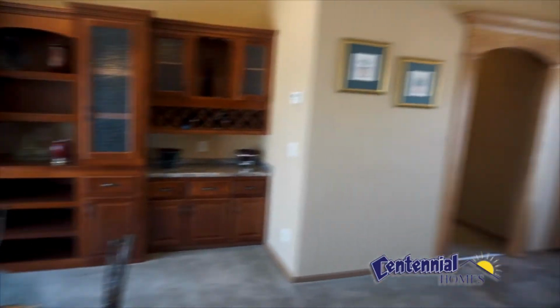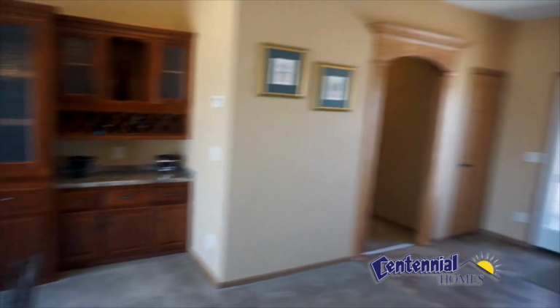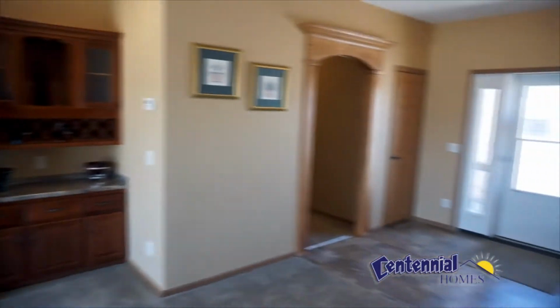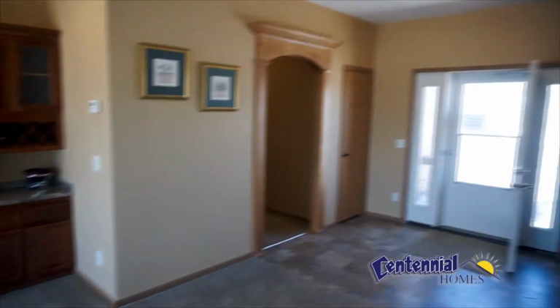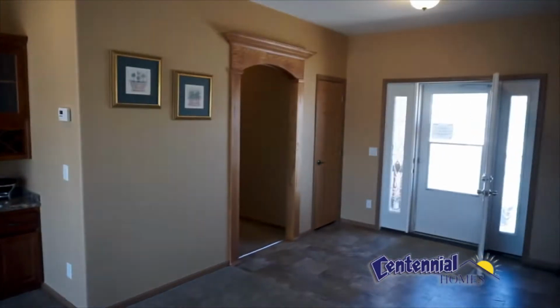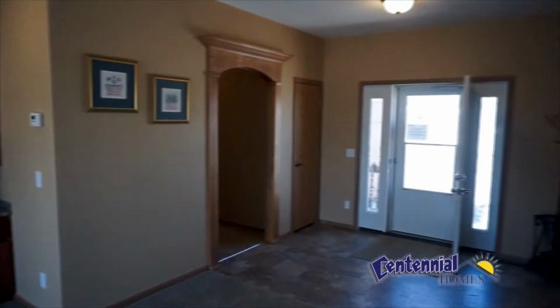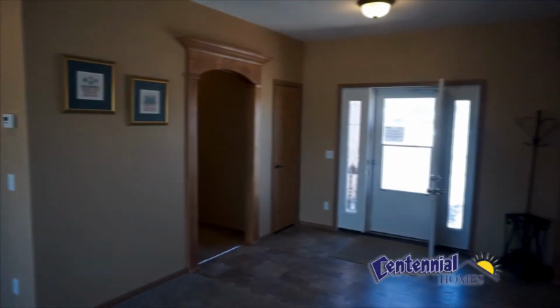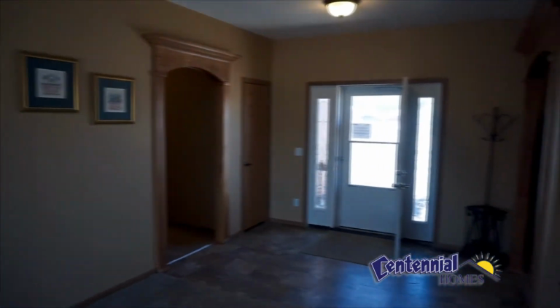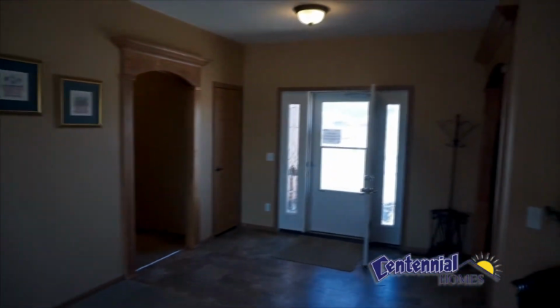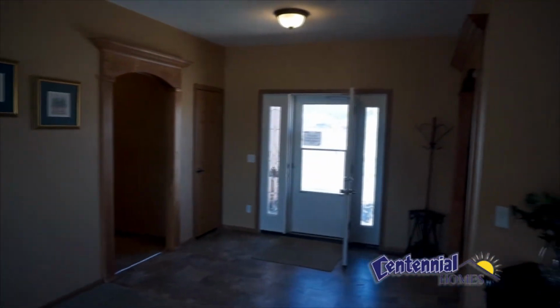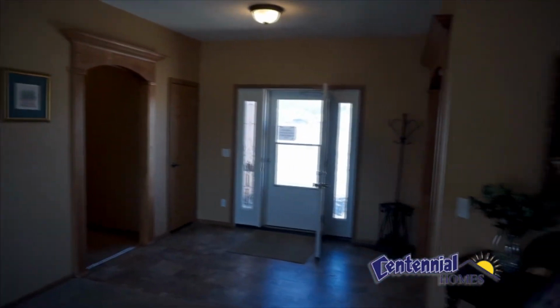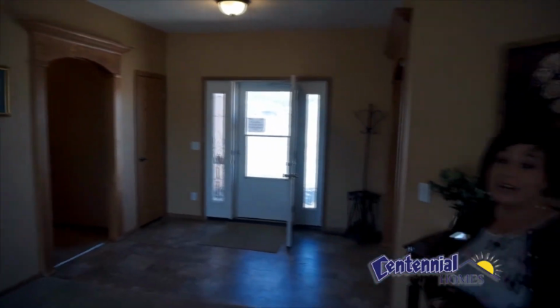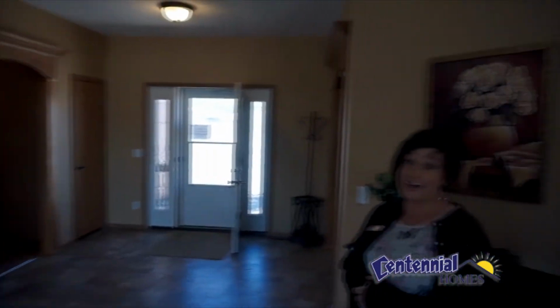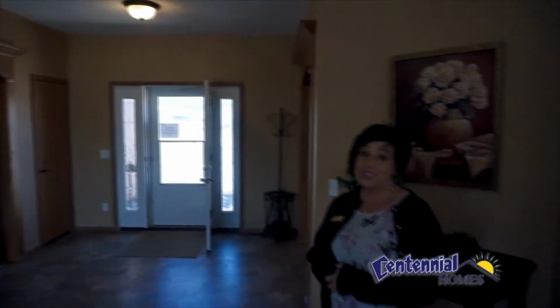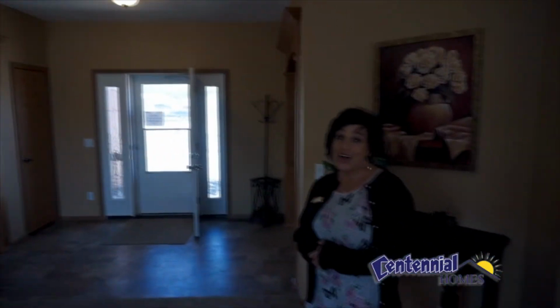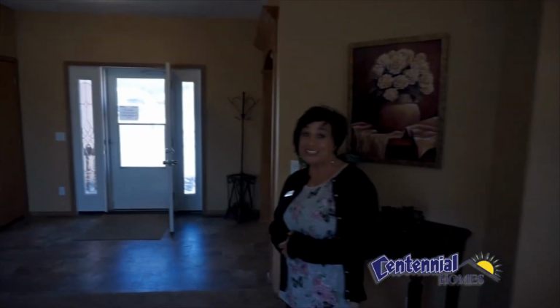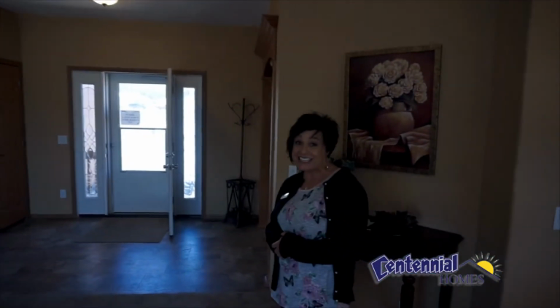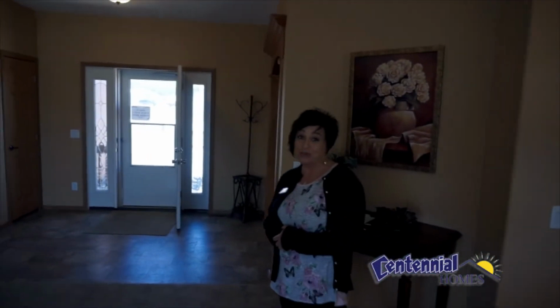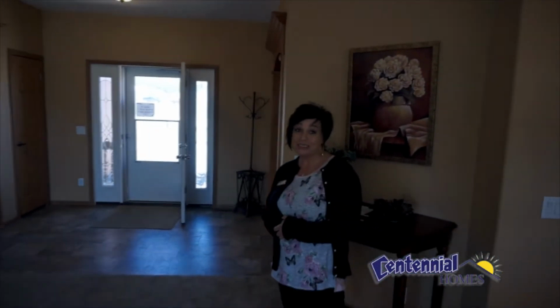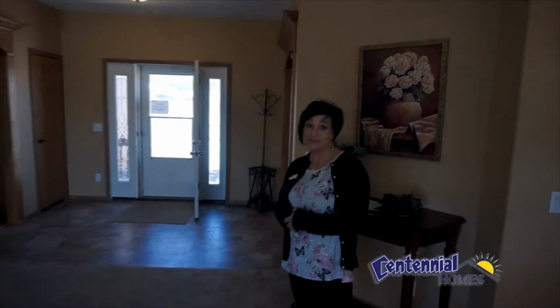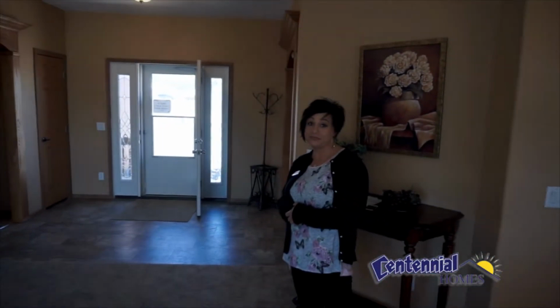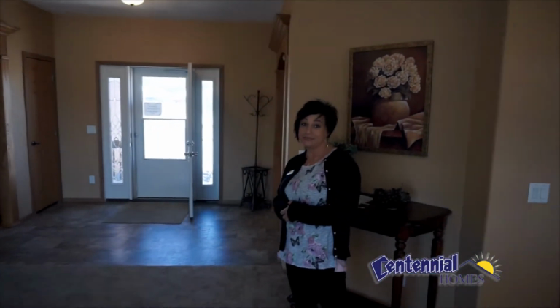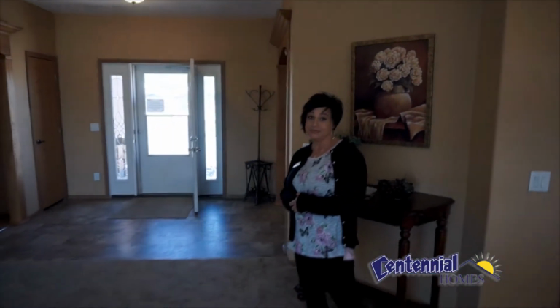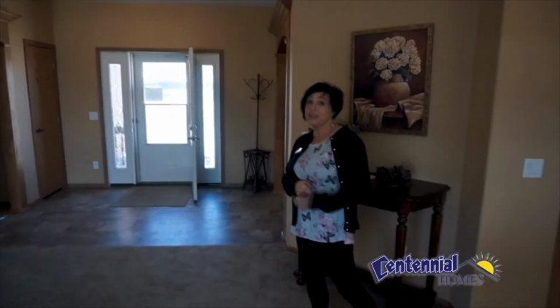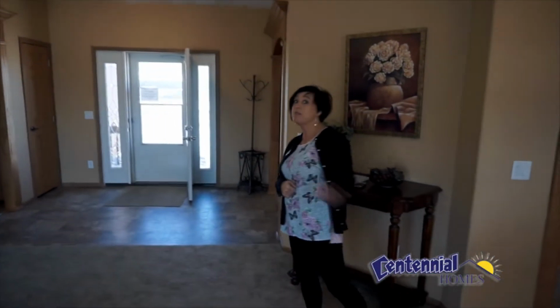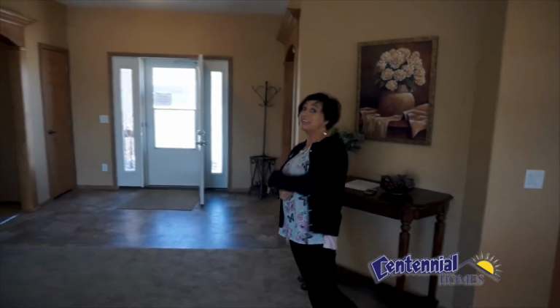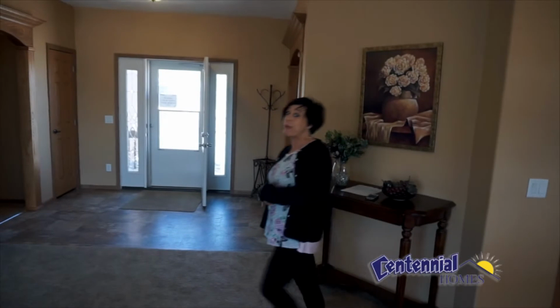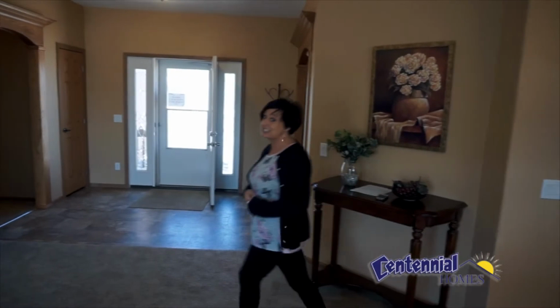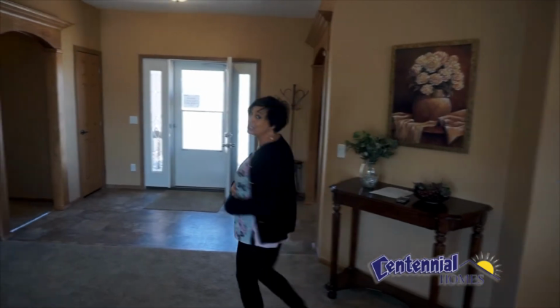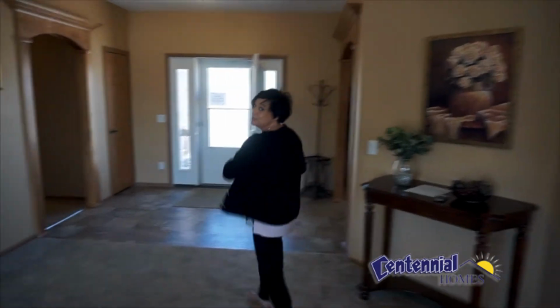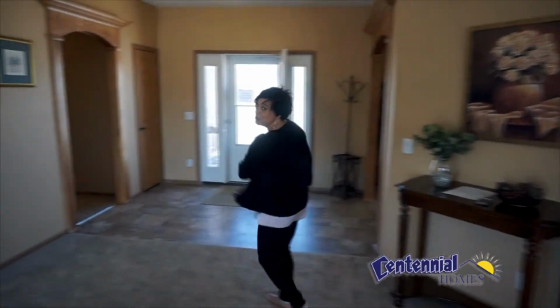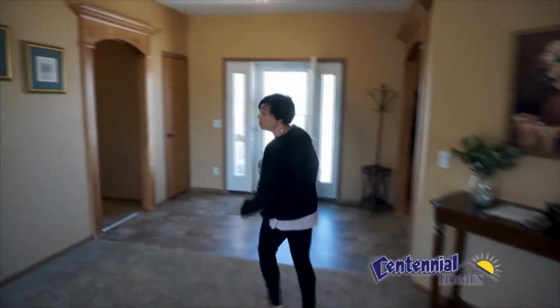This particular home has an over $20,000 discount. Come look at the master. It's beautiful.